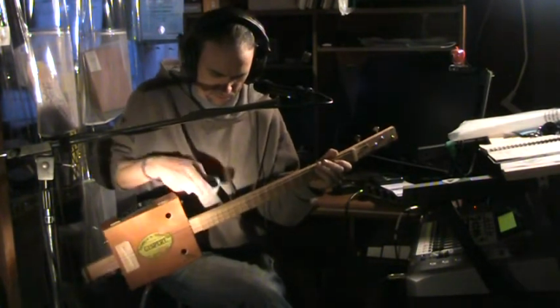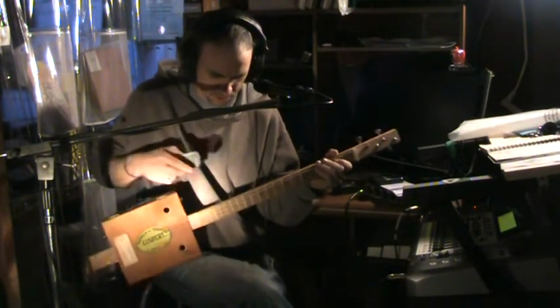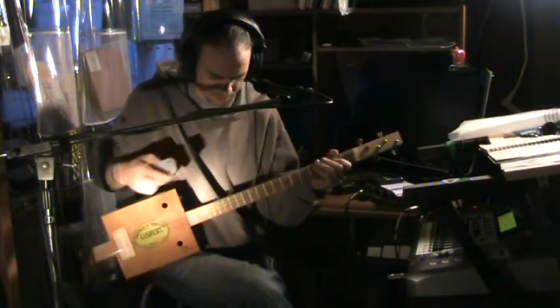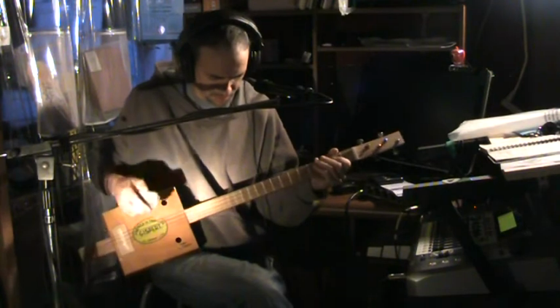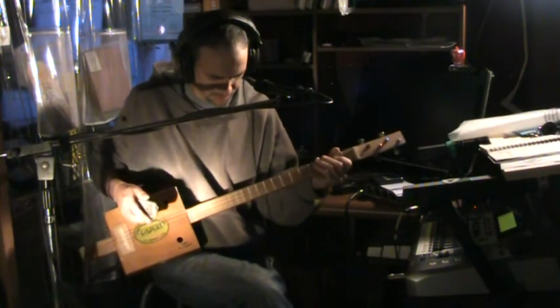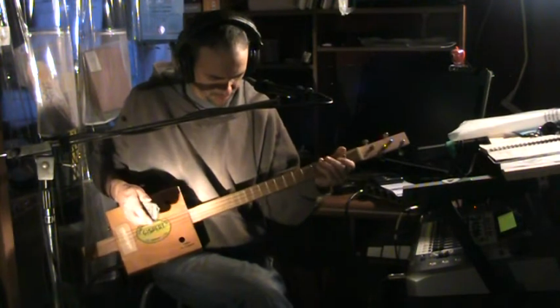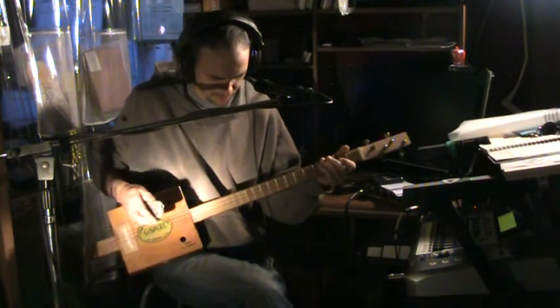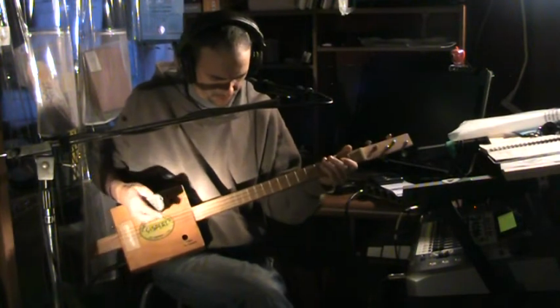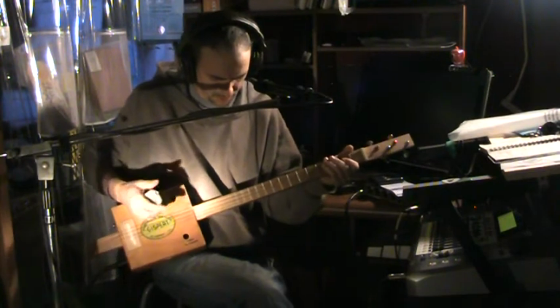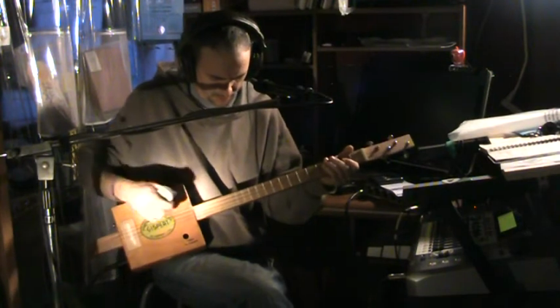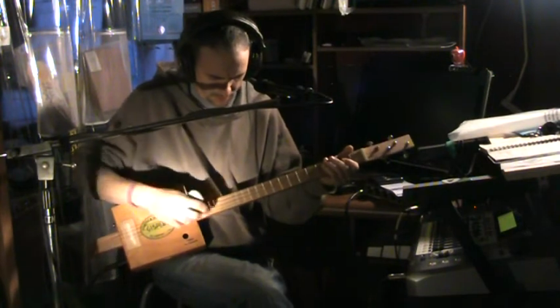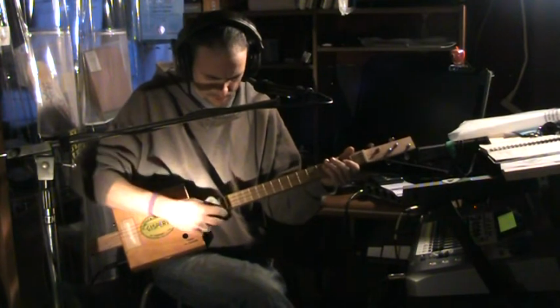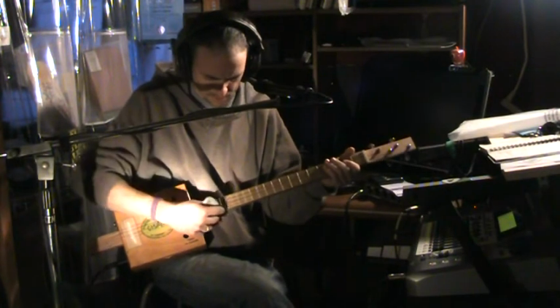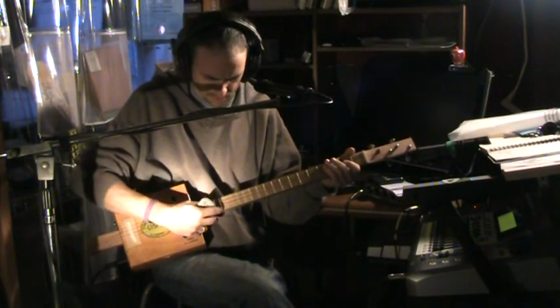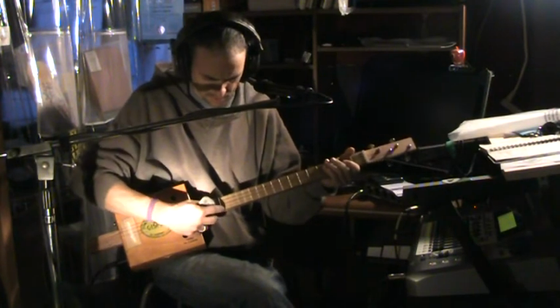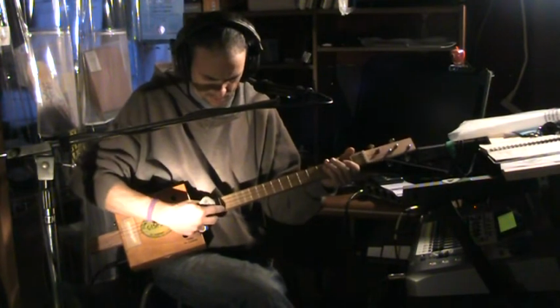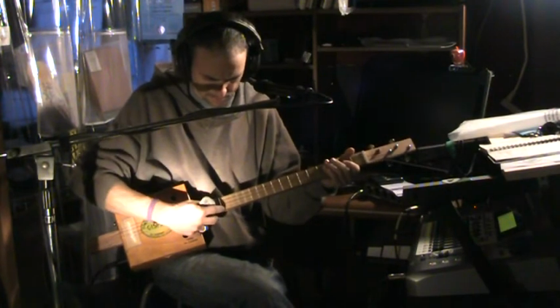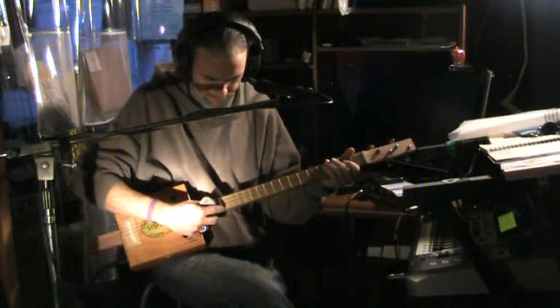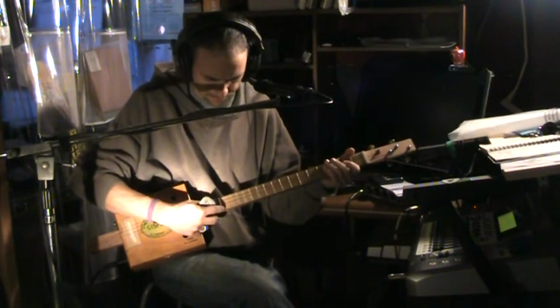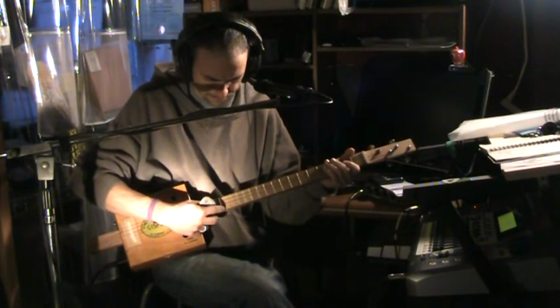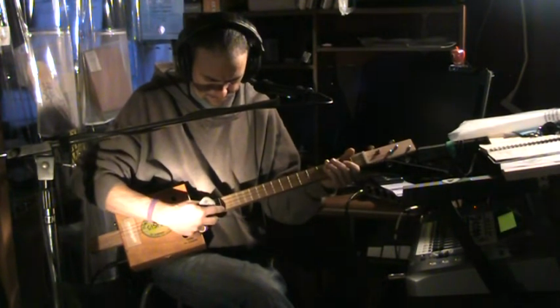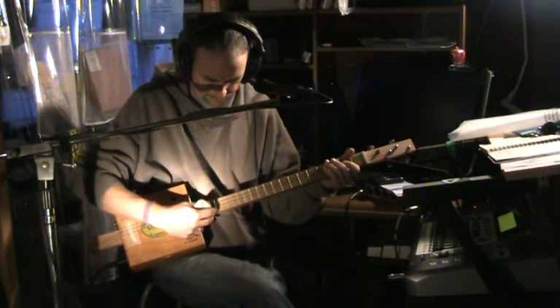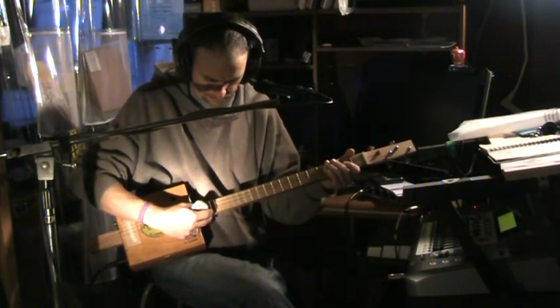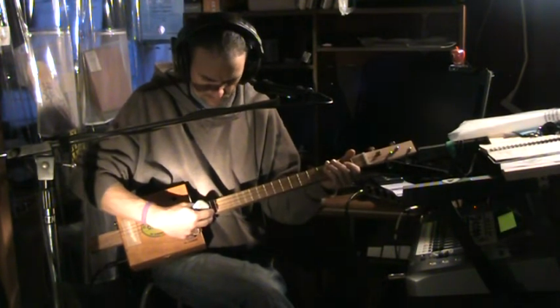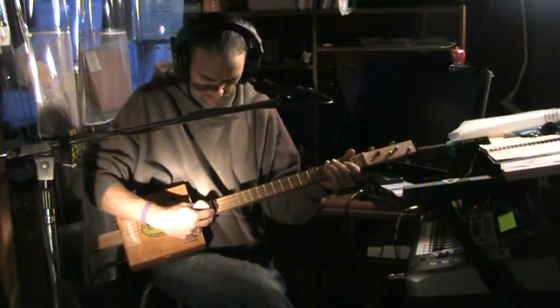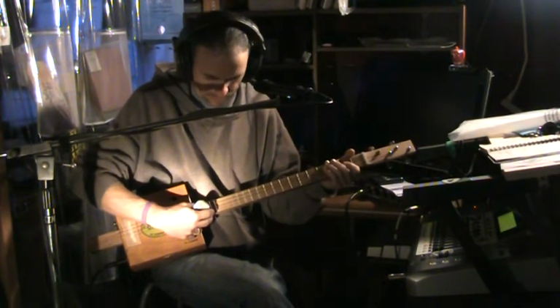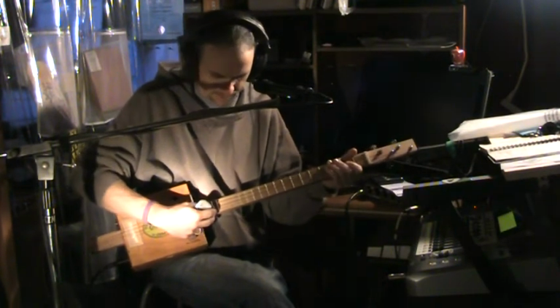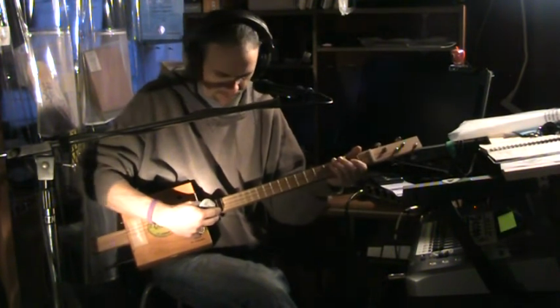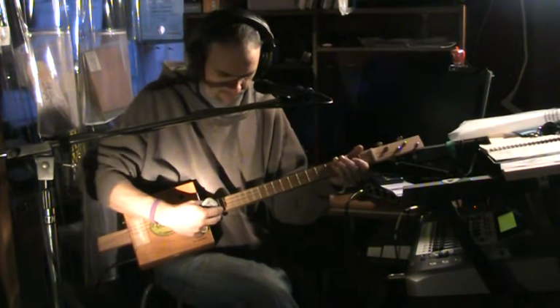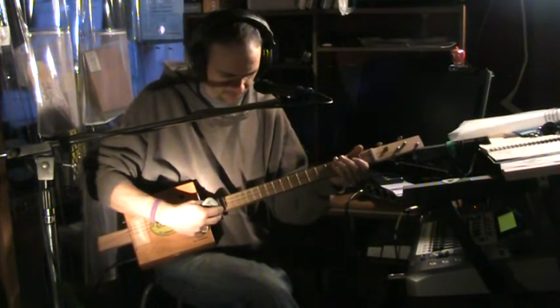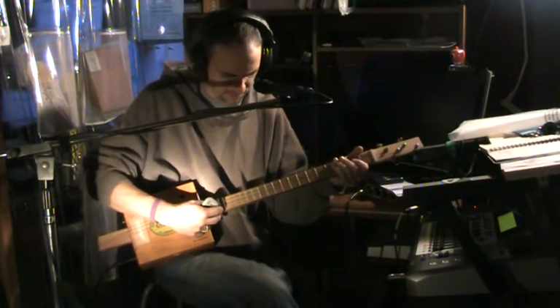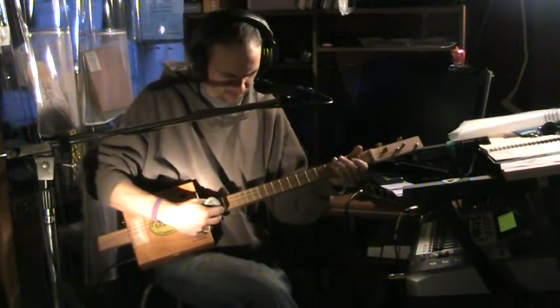It has 19 frets here — frets at the 12th, 15th, 17th, and 19th positions.